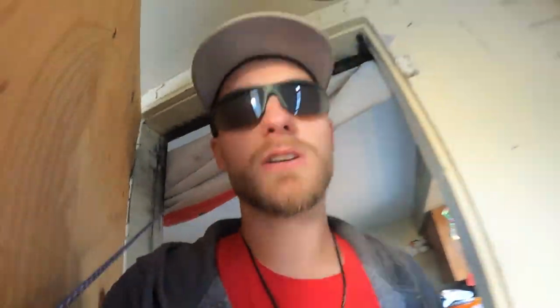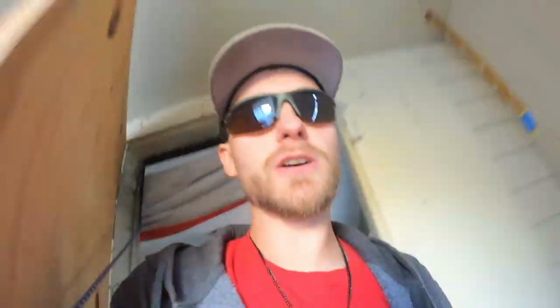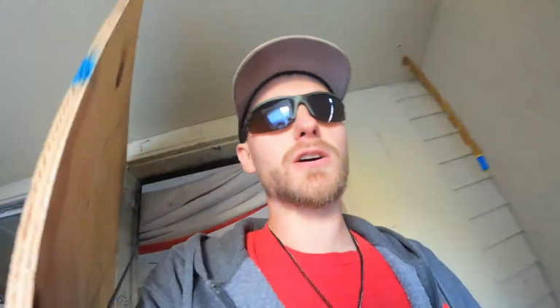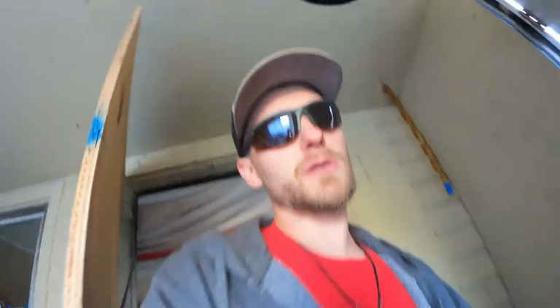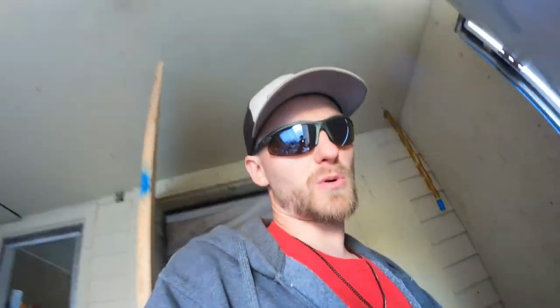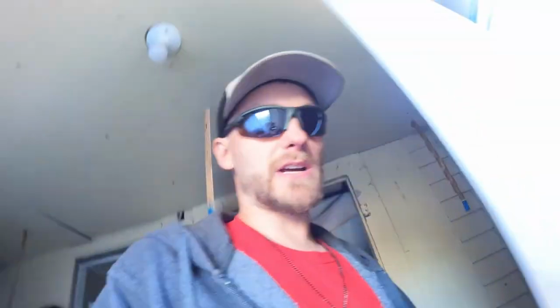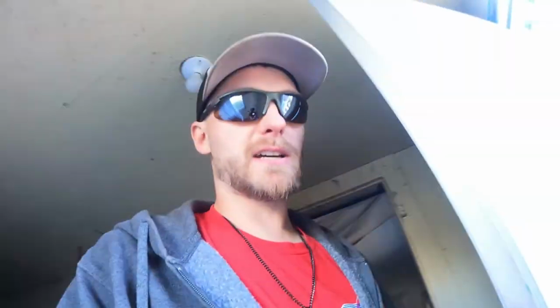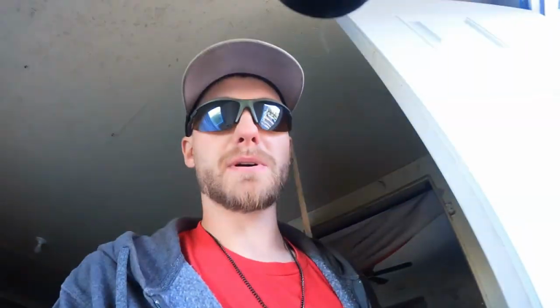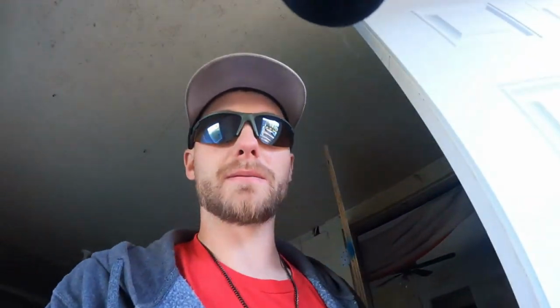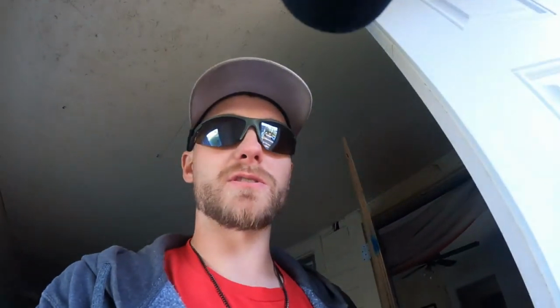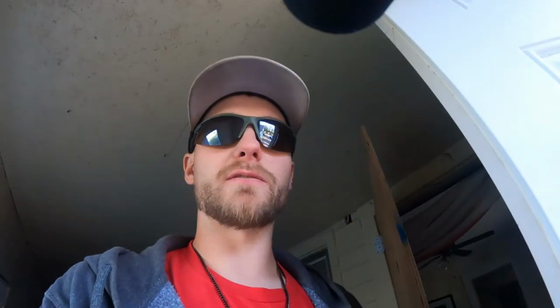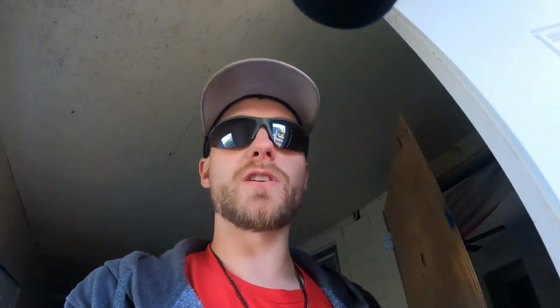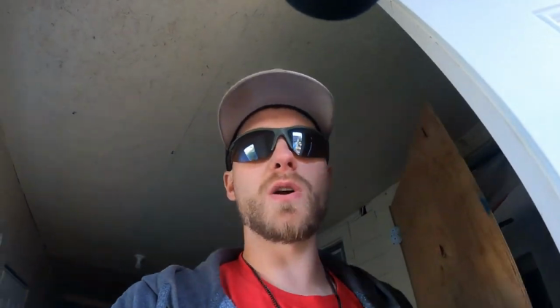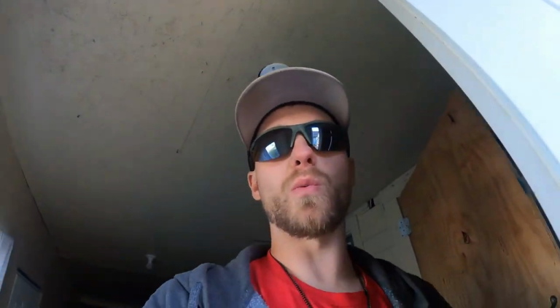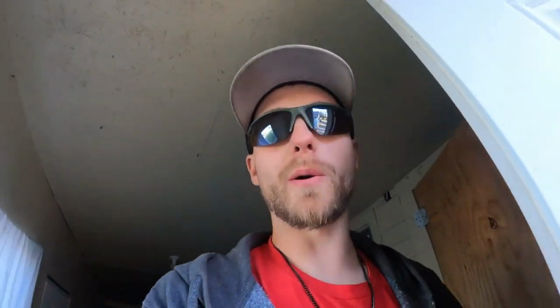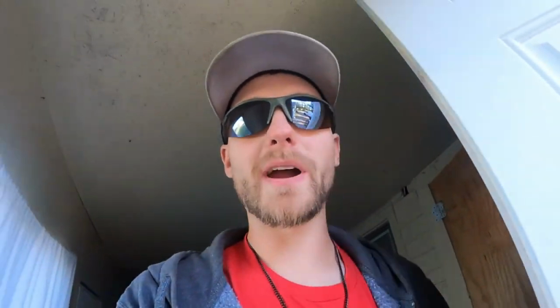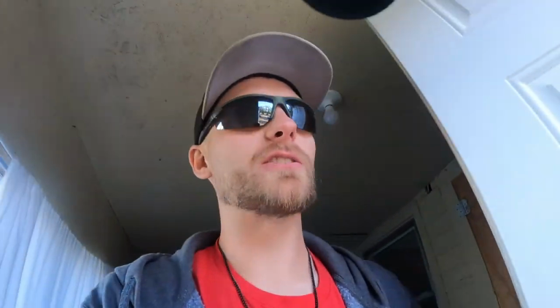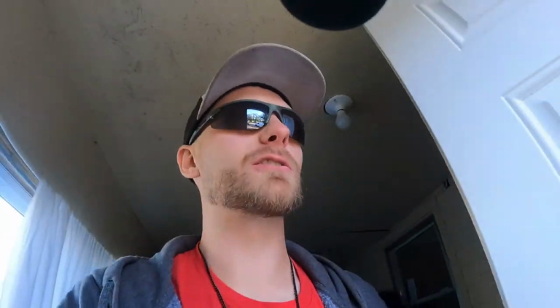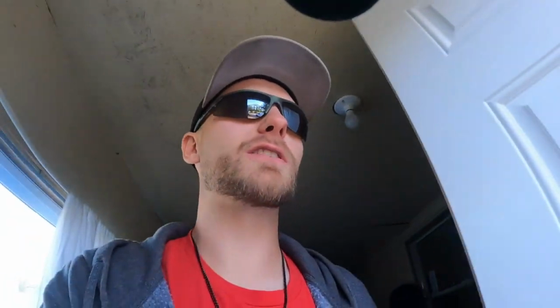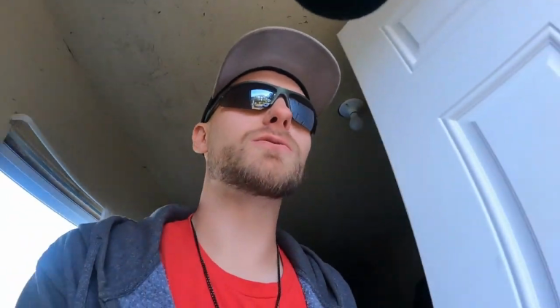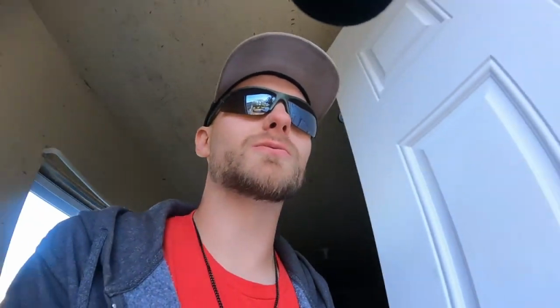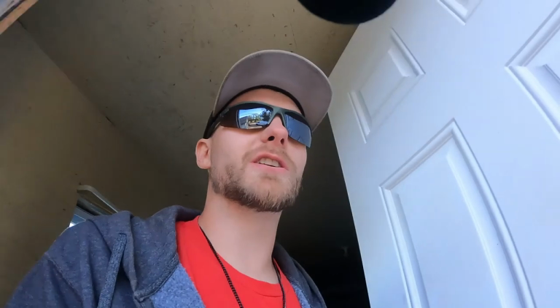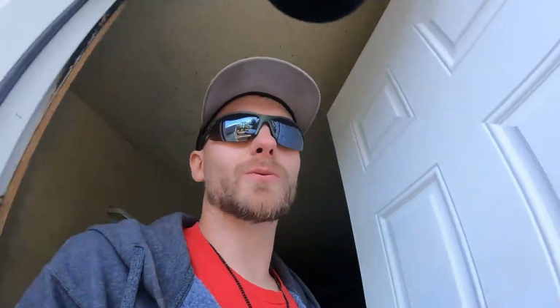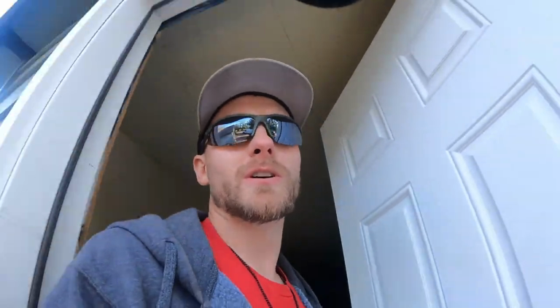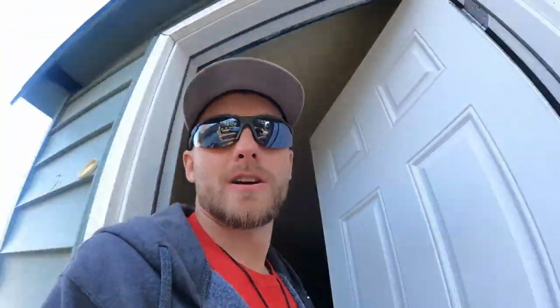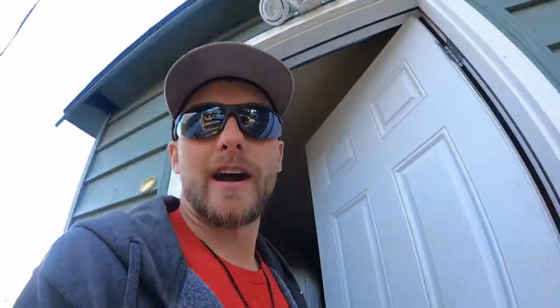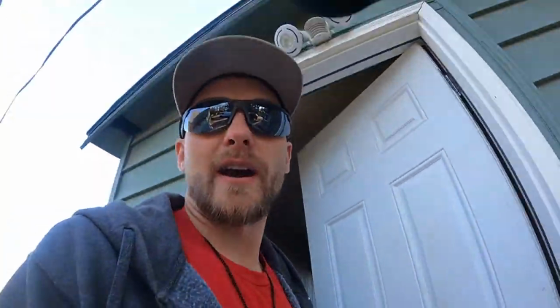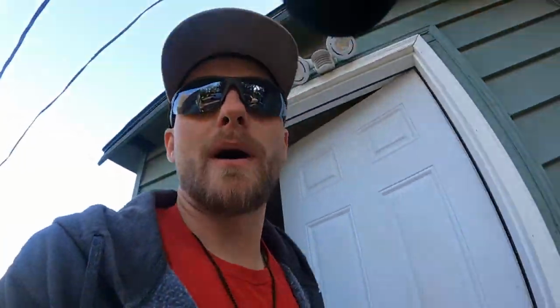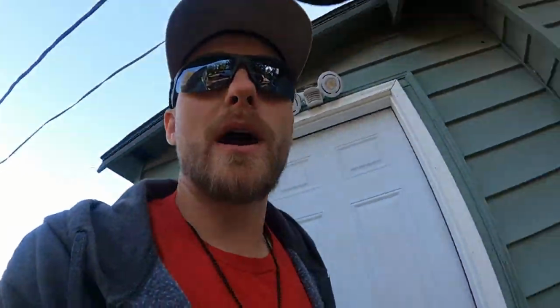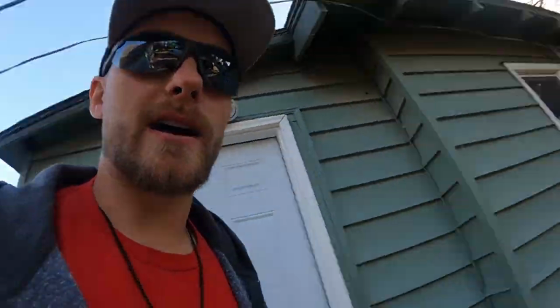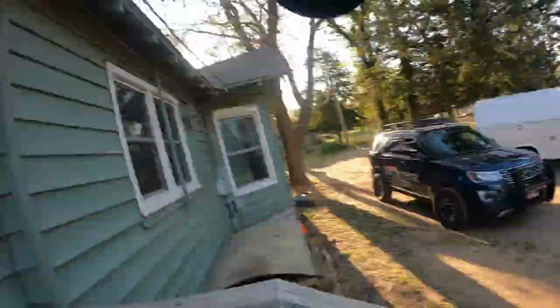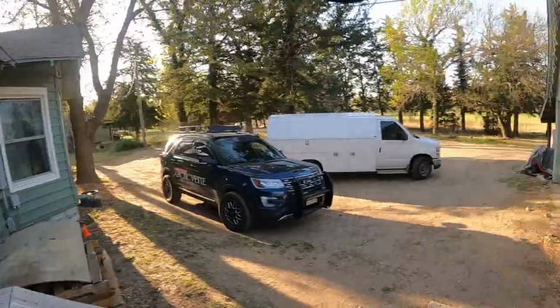Good morning guys, my name is Trevor. Welcome back to the Archibet YouTube channel. I got my ride today.